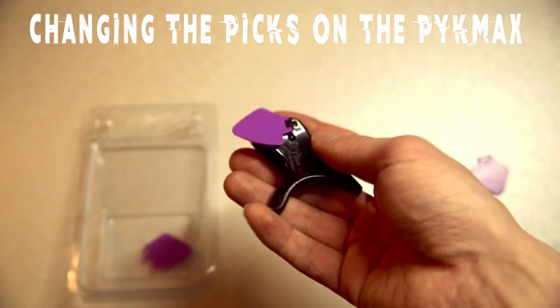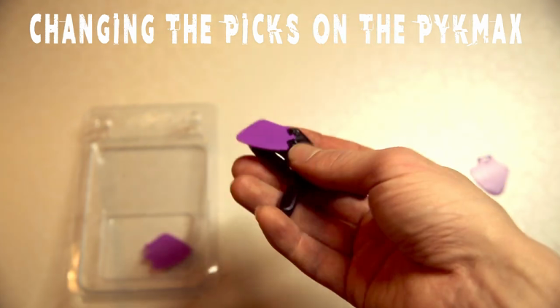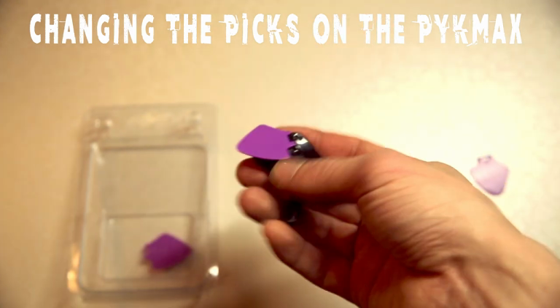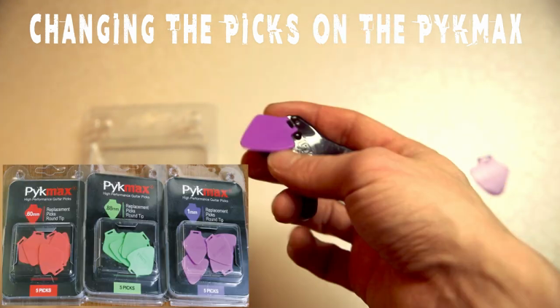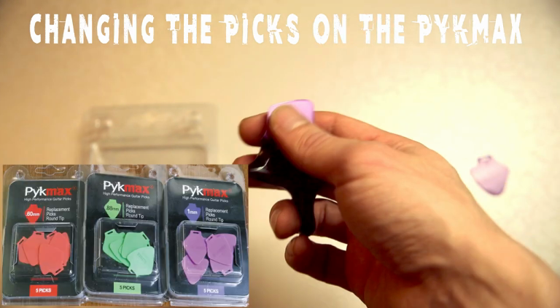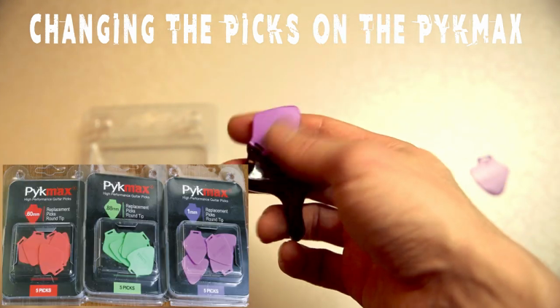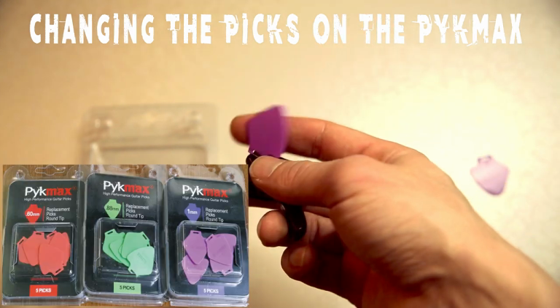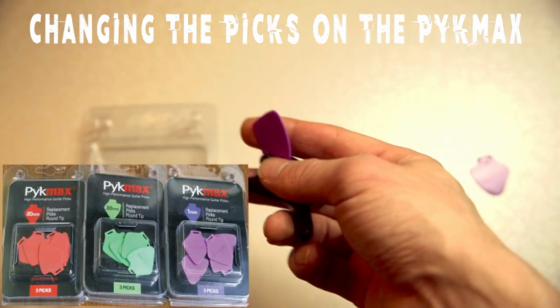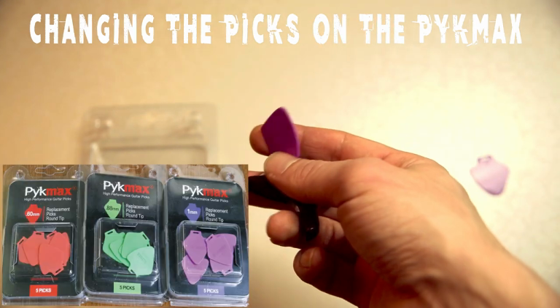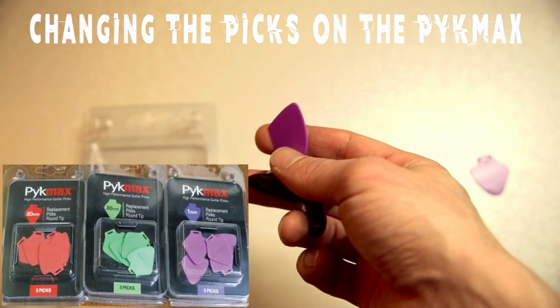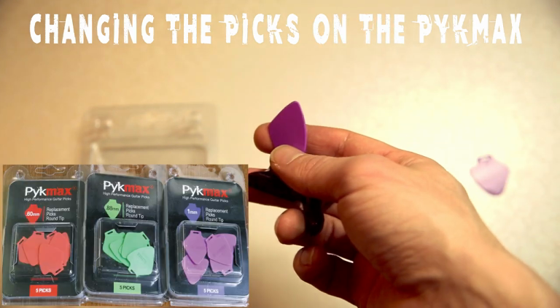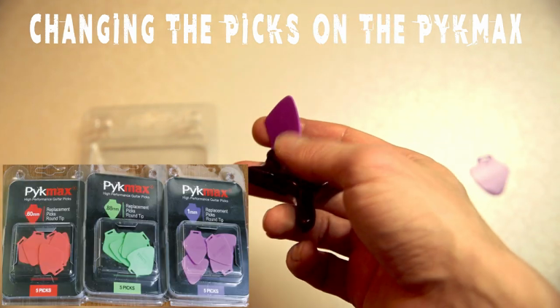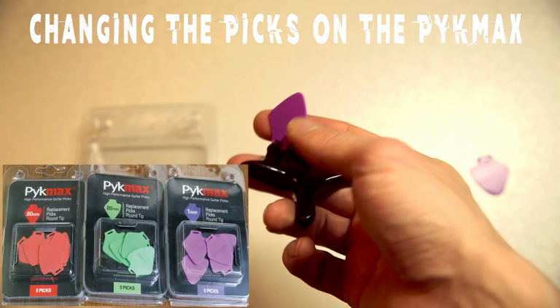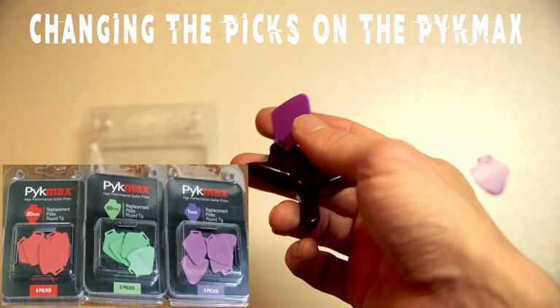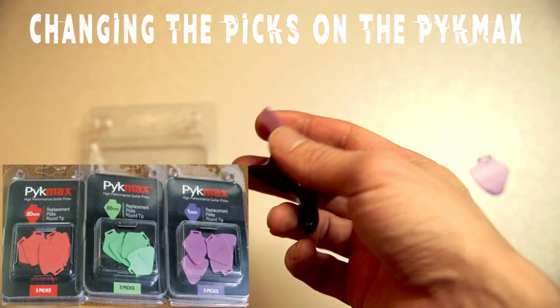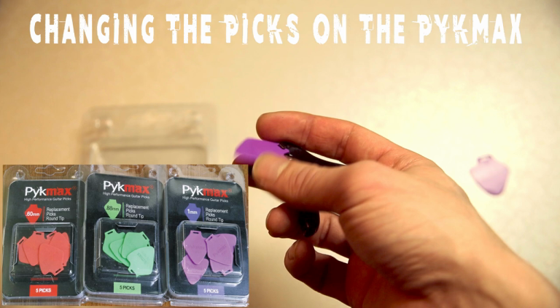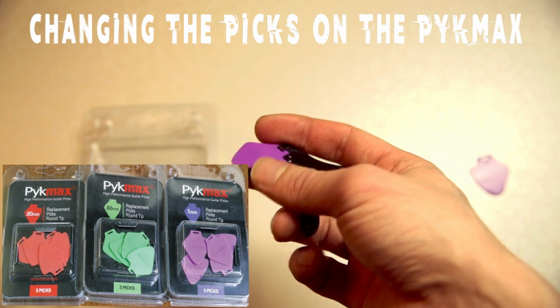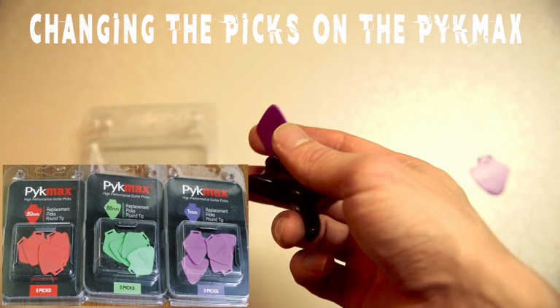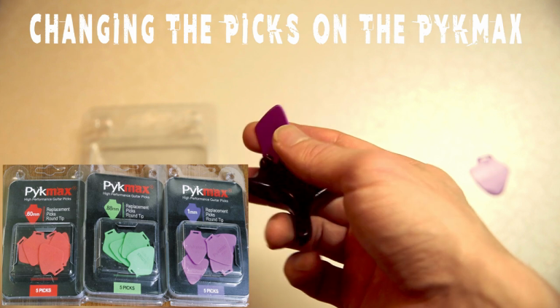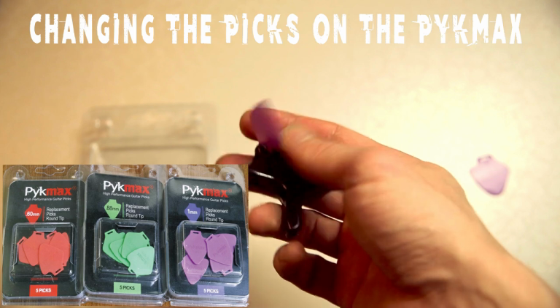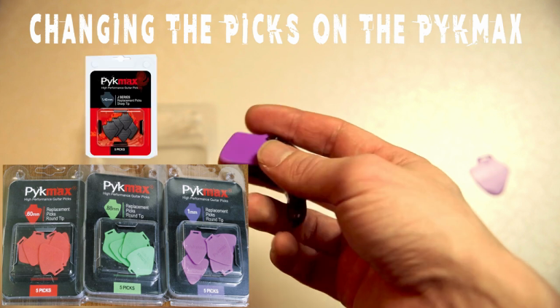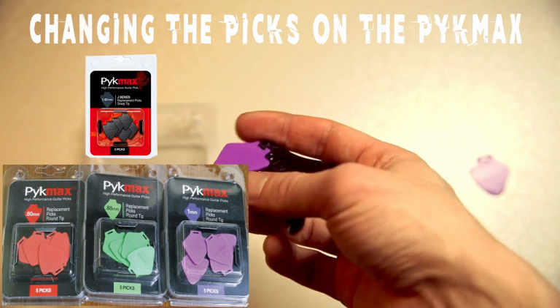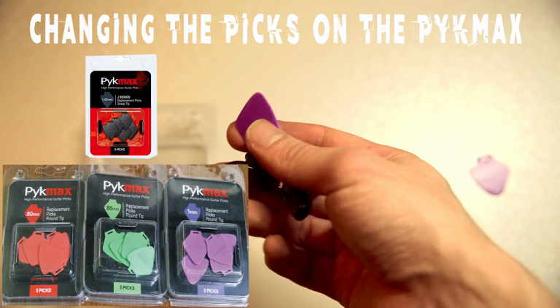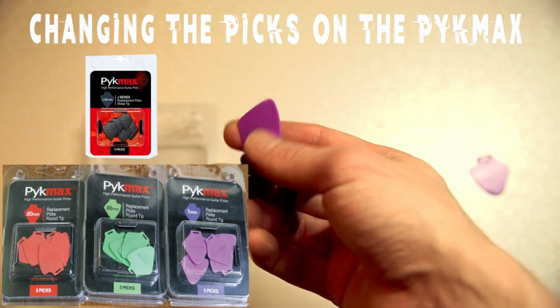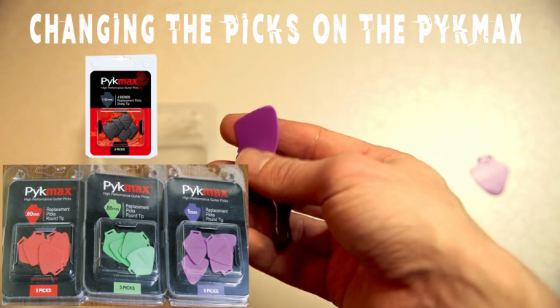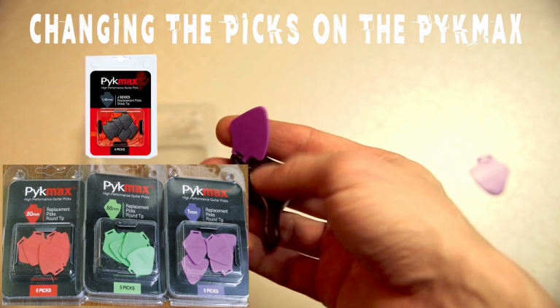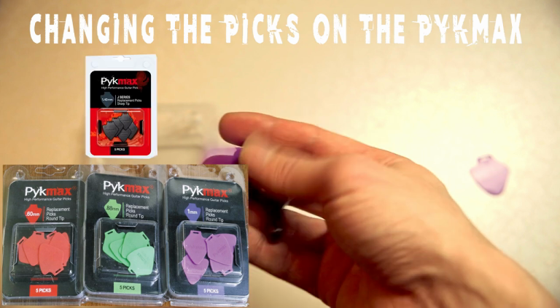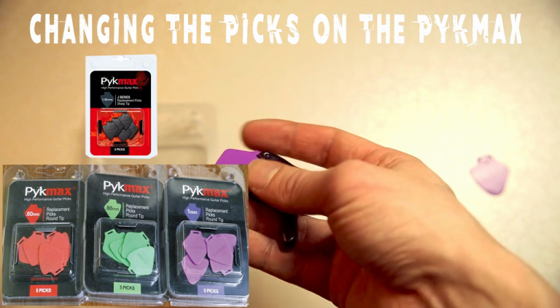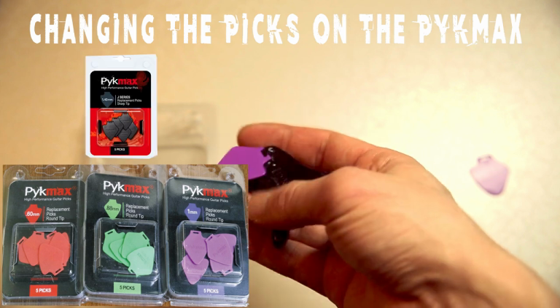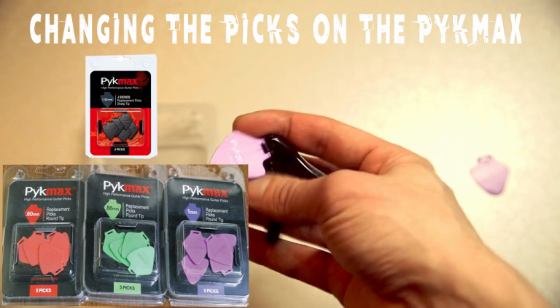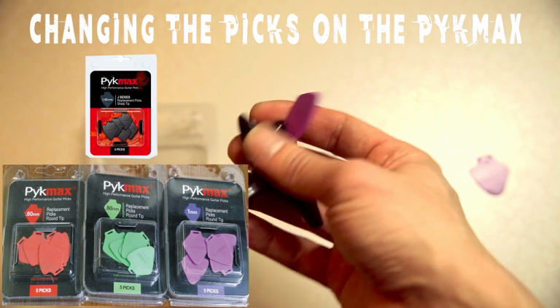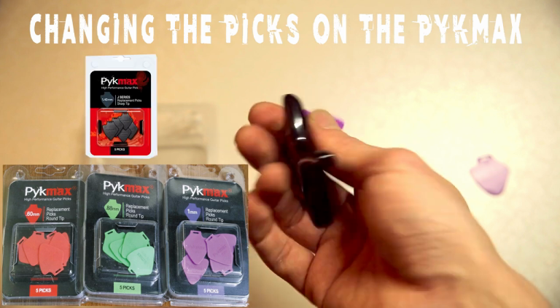There are different types of gauges available, including thick and thin jazz pick options as well.